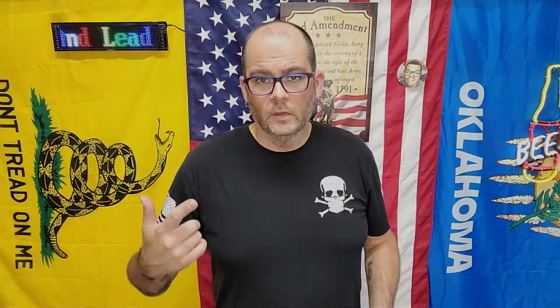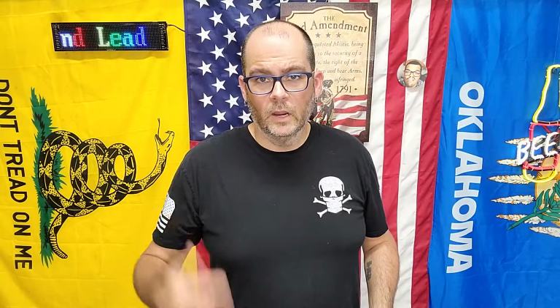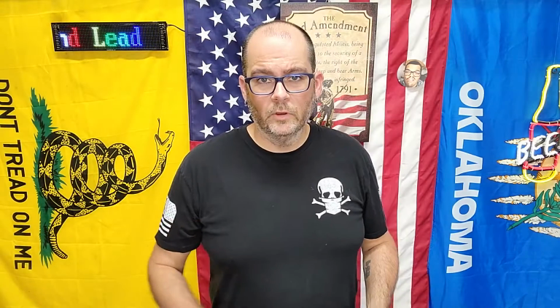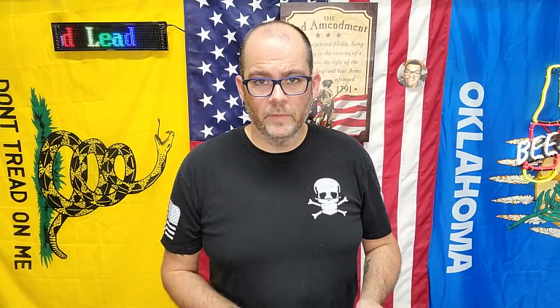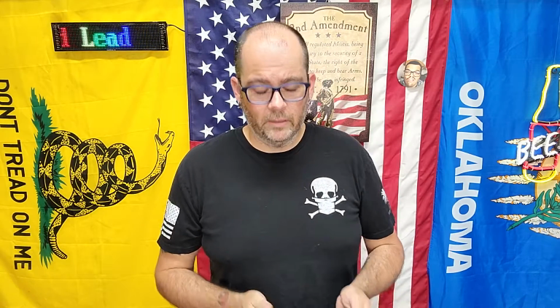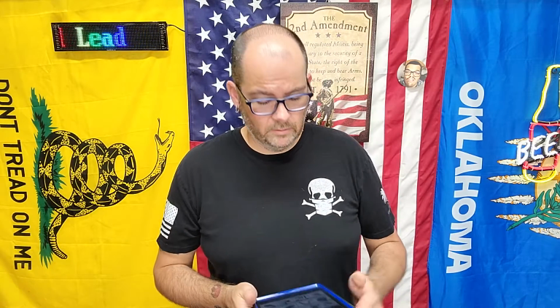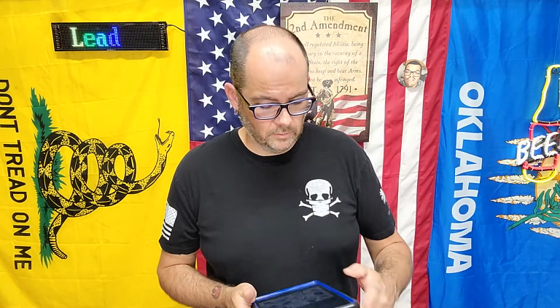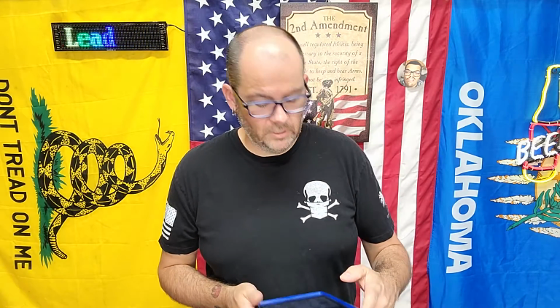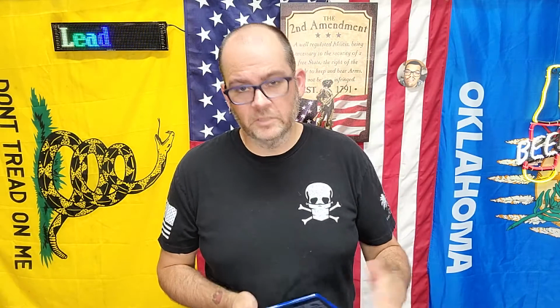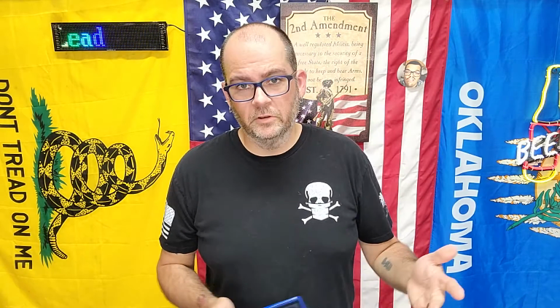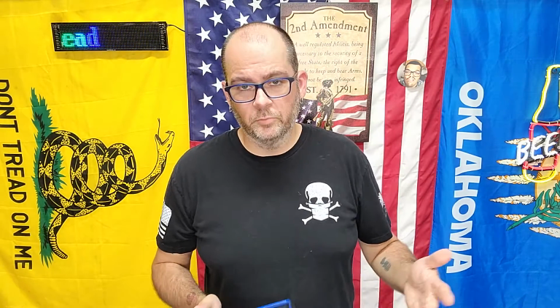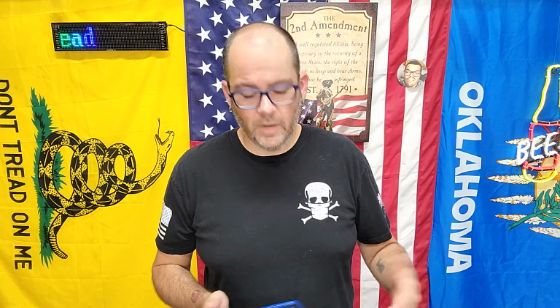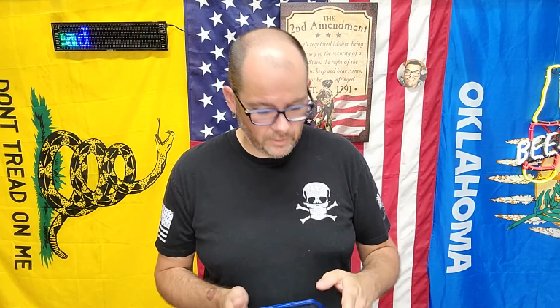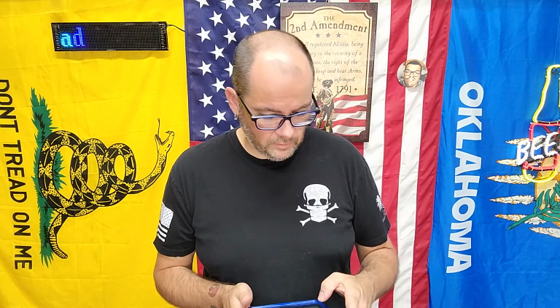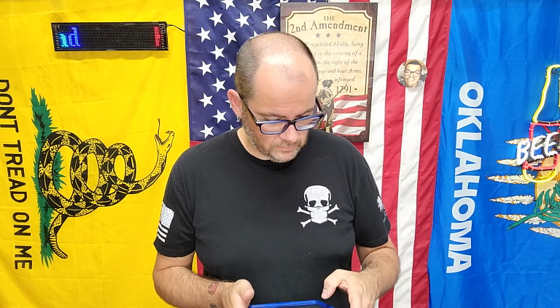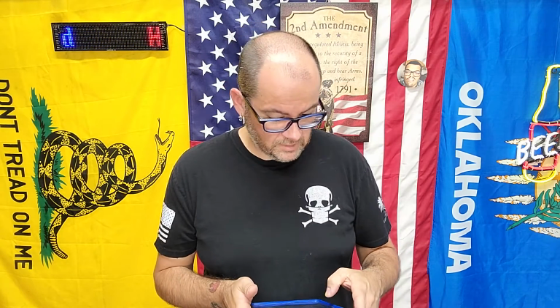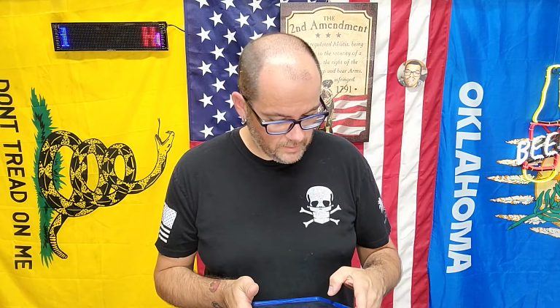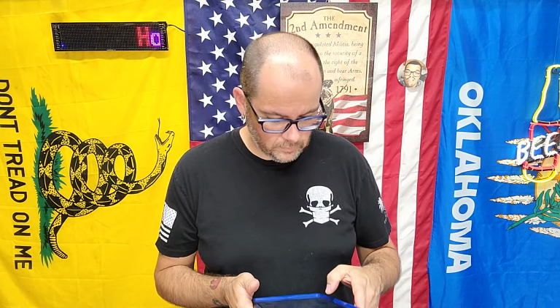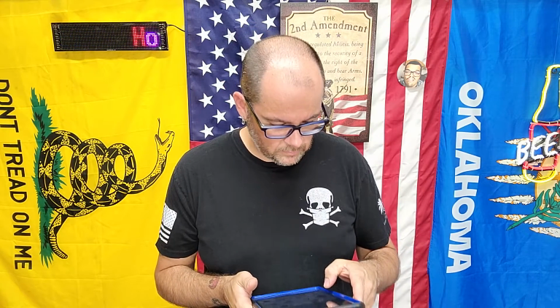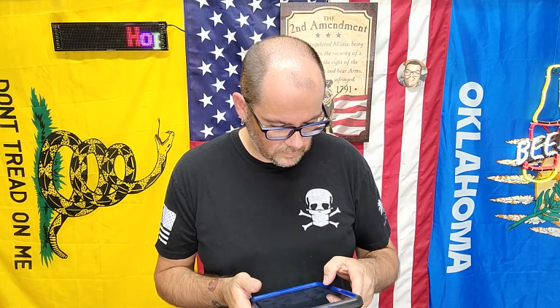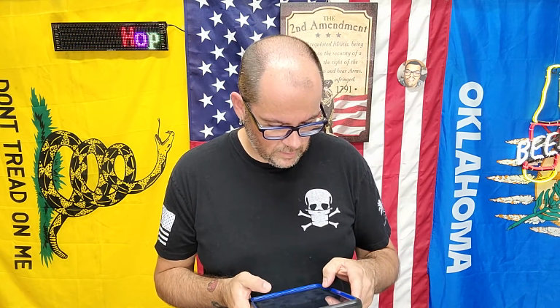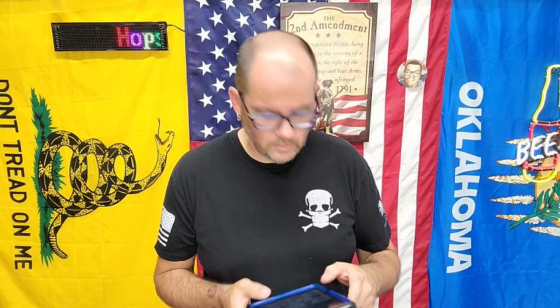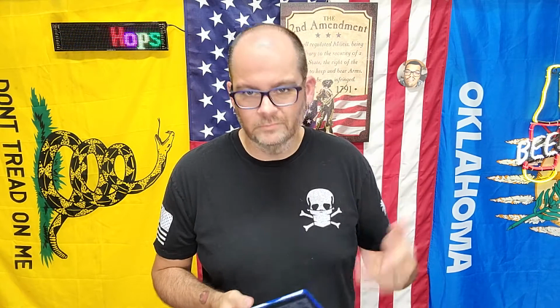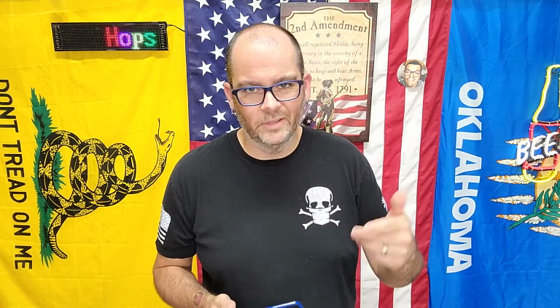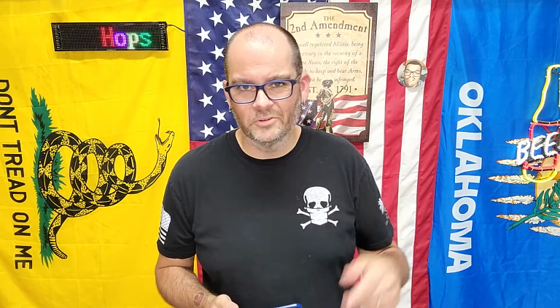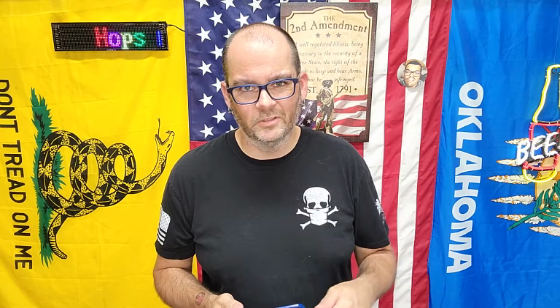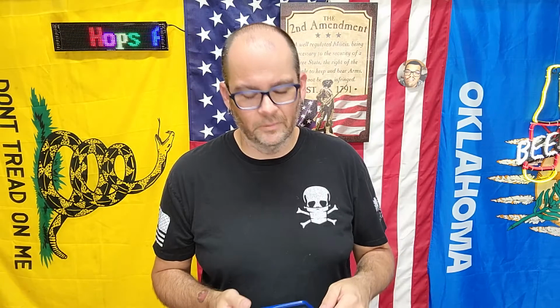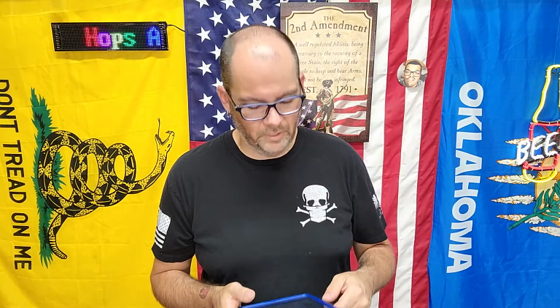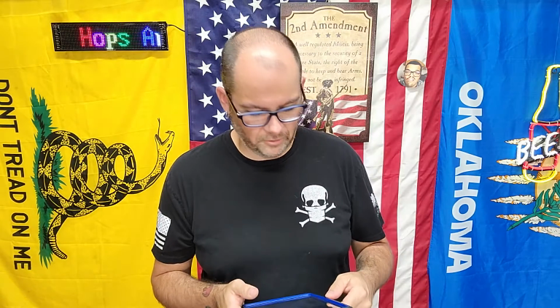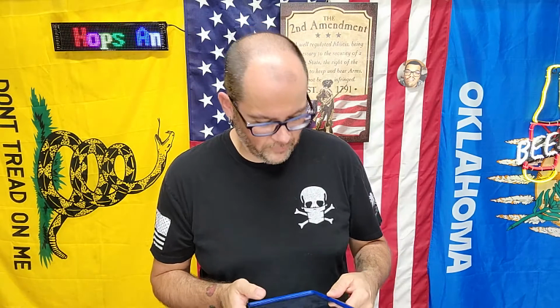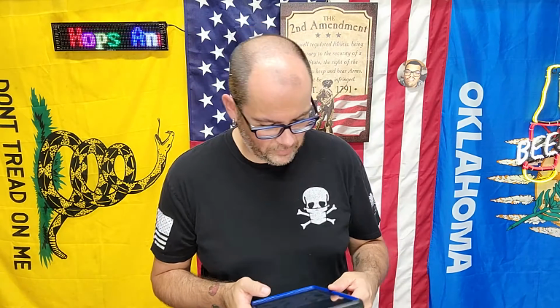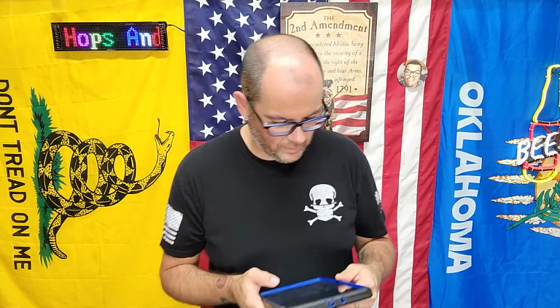Alright, welcome back. So Fiat is doing another Prime Day sale. Here's a picture of everything.